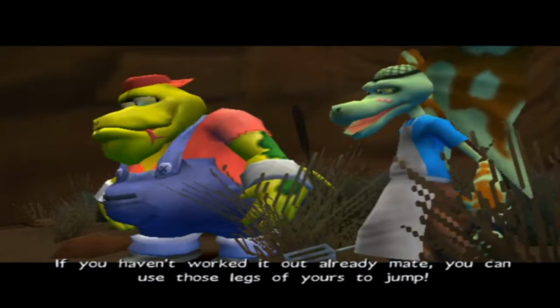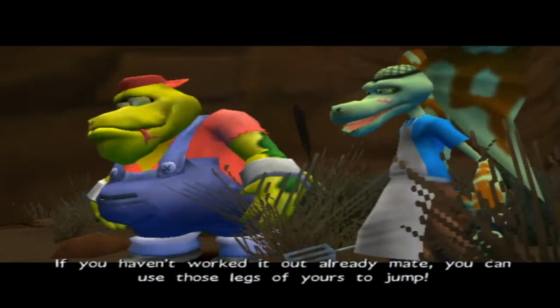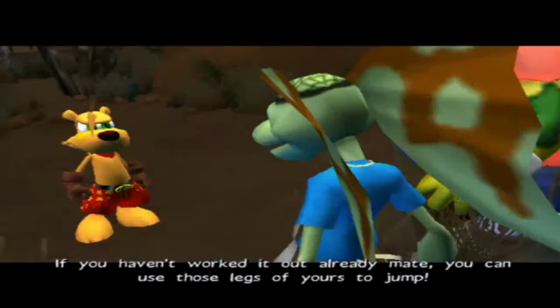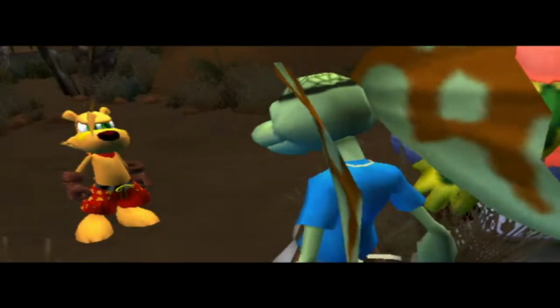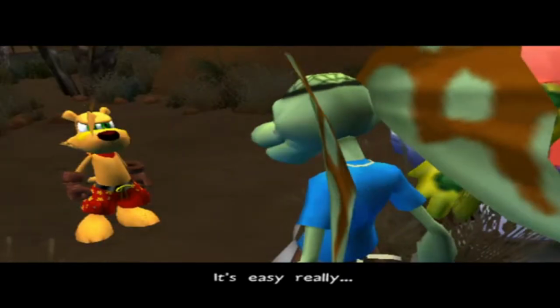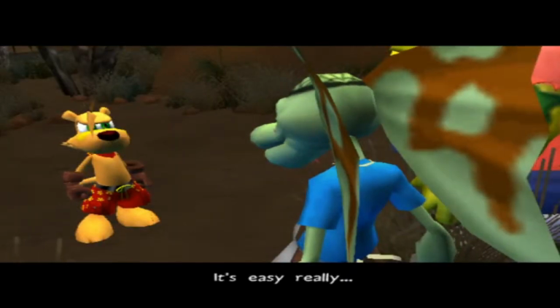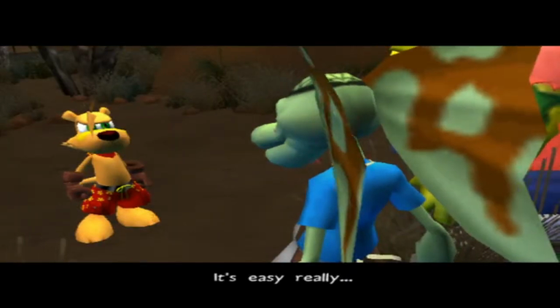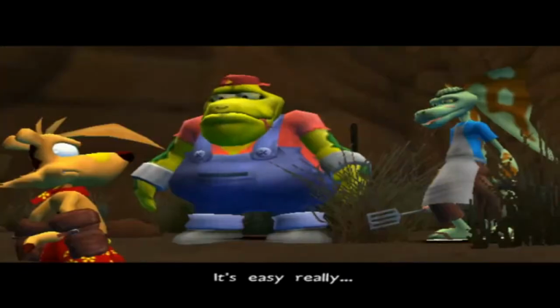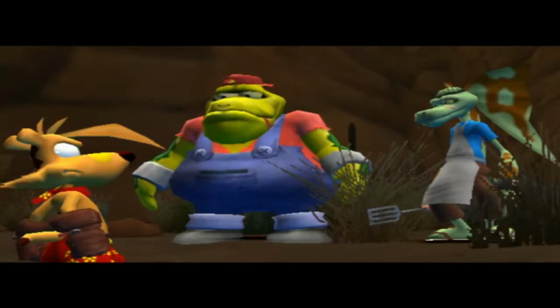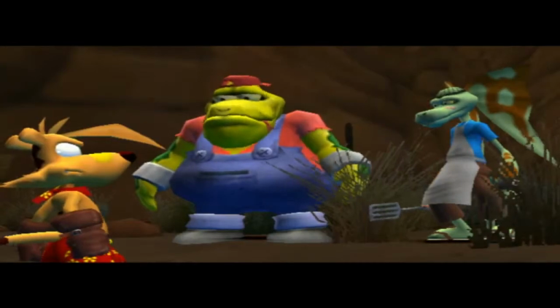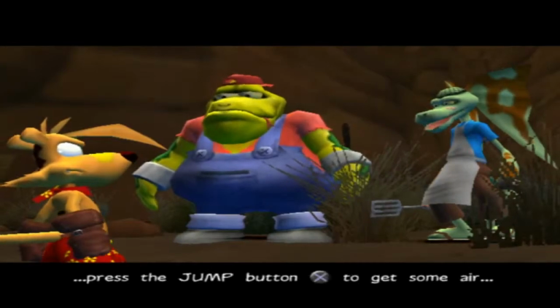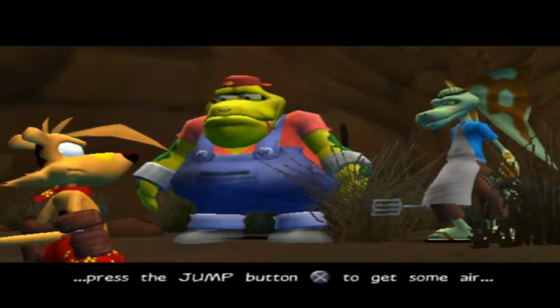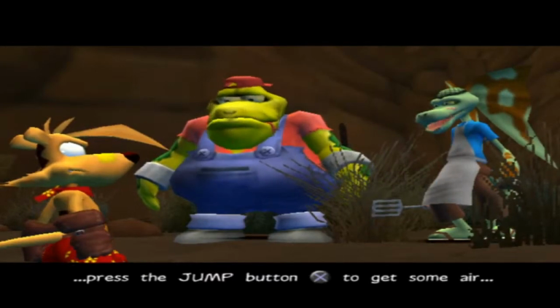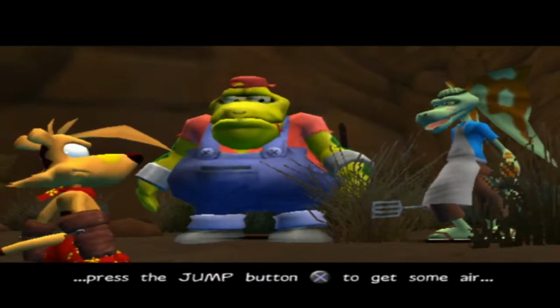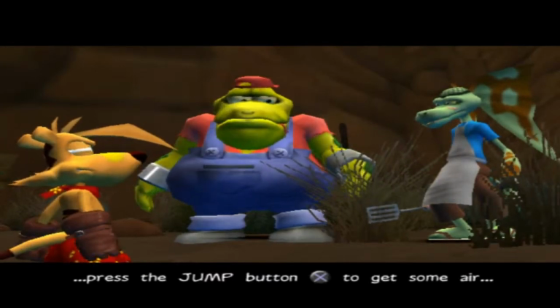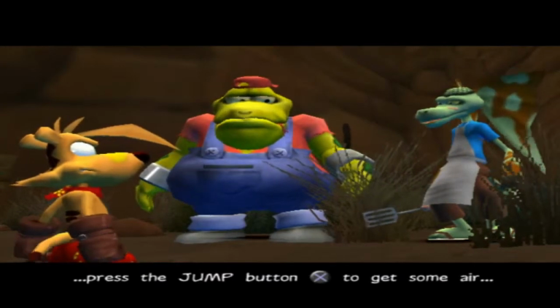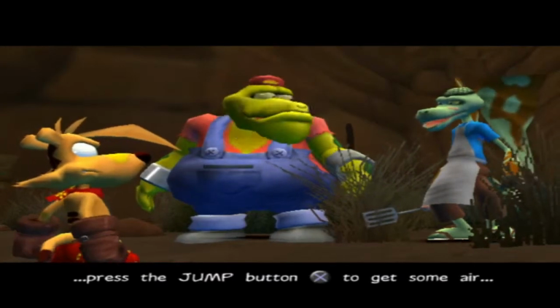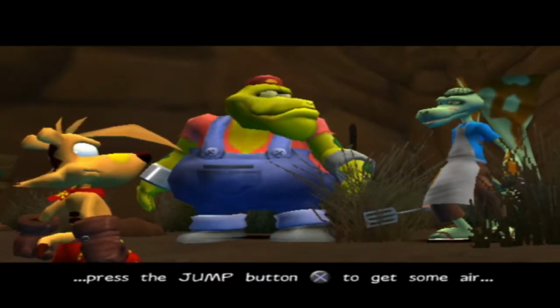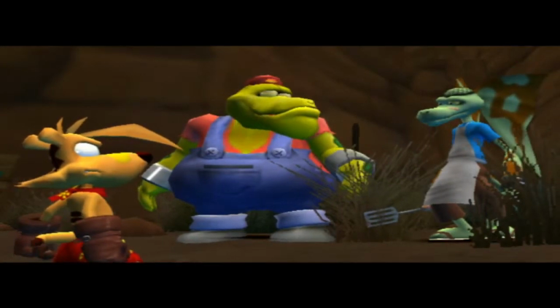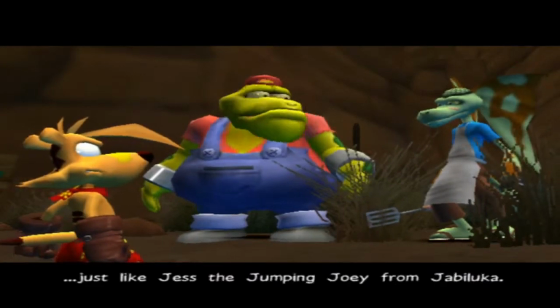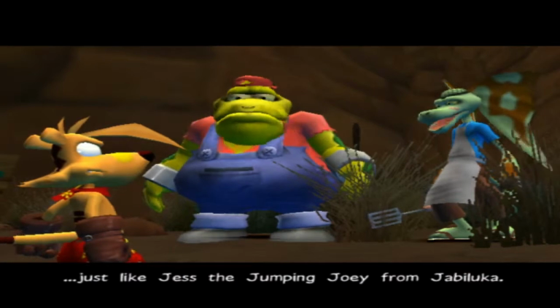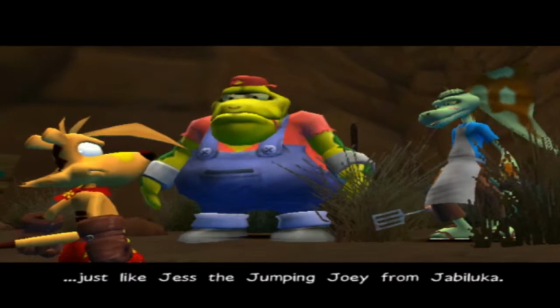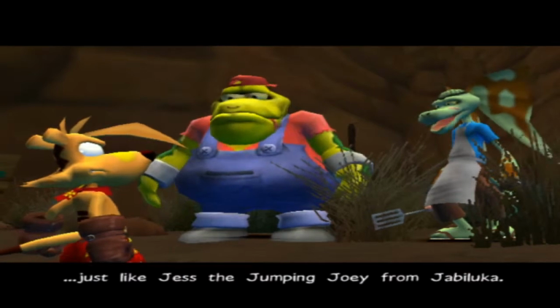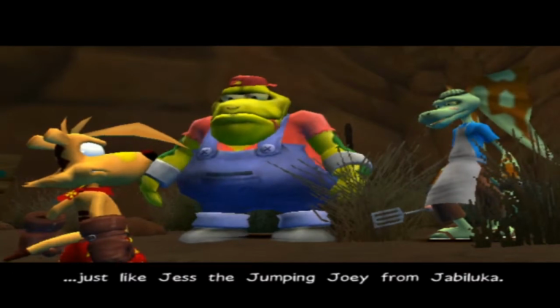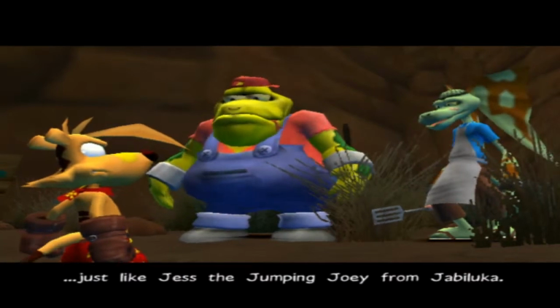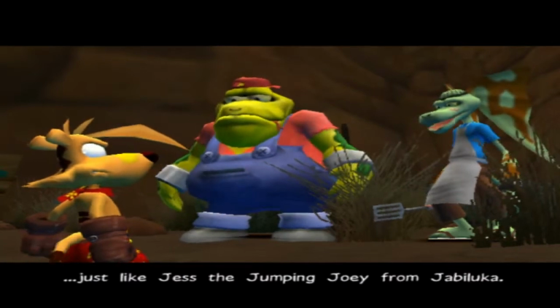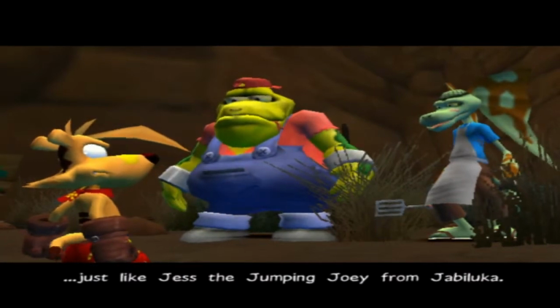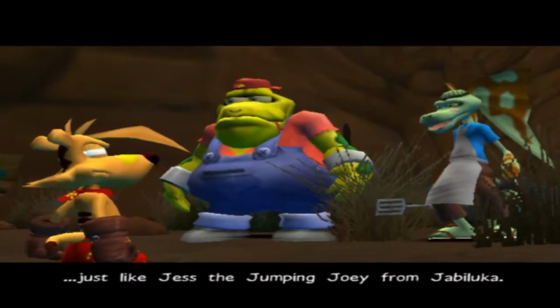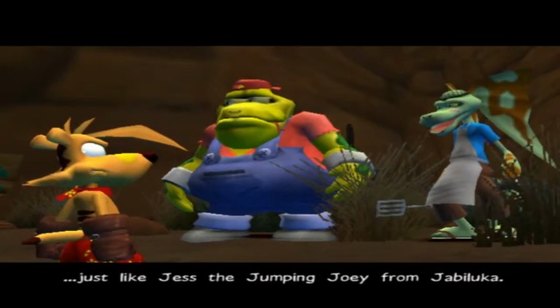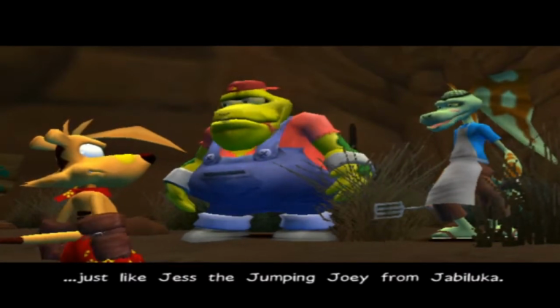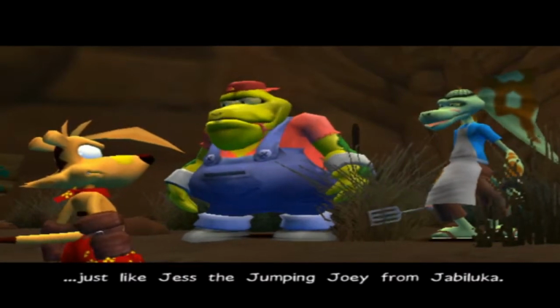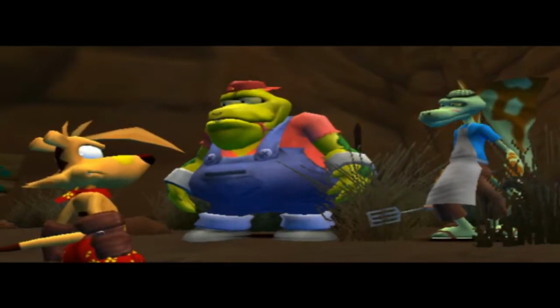You can use those legs of yours to jump — it's easy, really. Press the jump button to get some air, just like the jumping joey from Jabalooka.